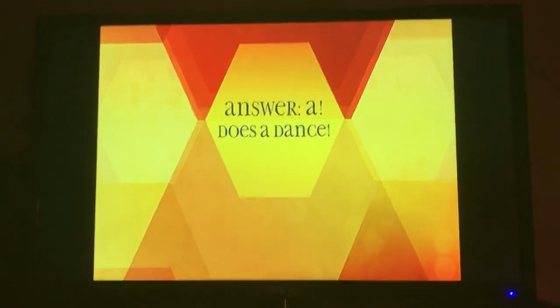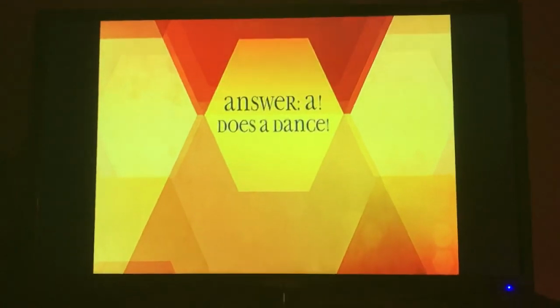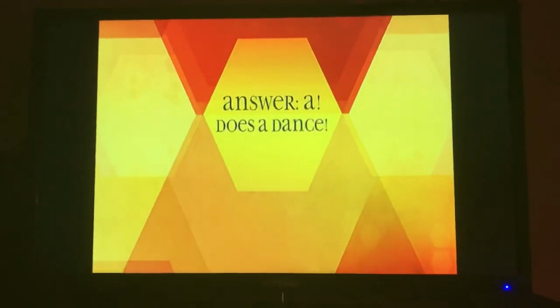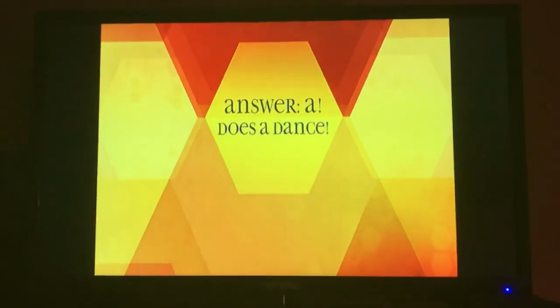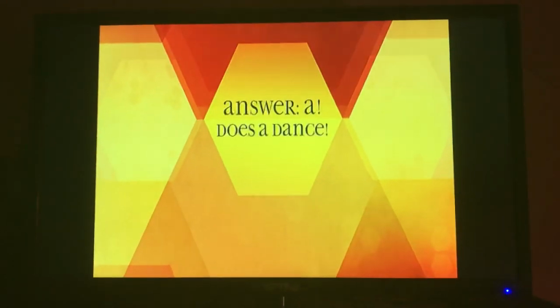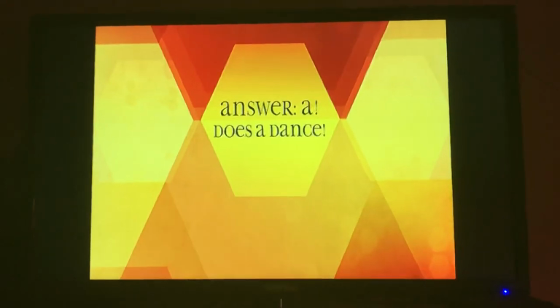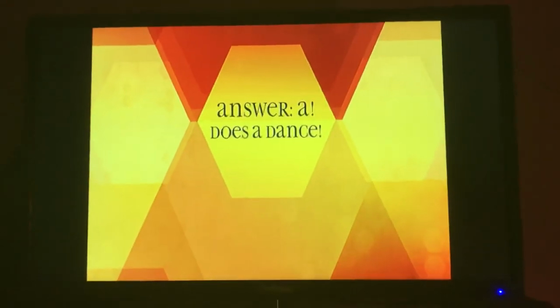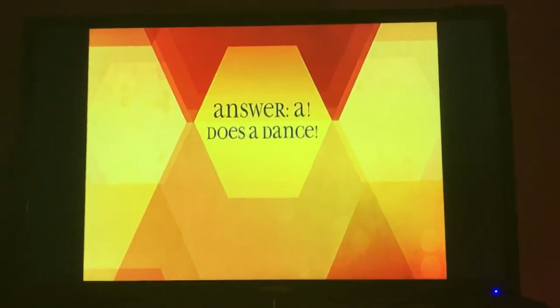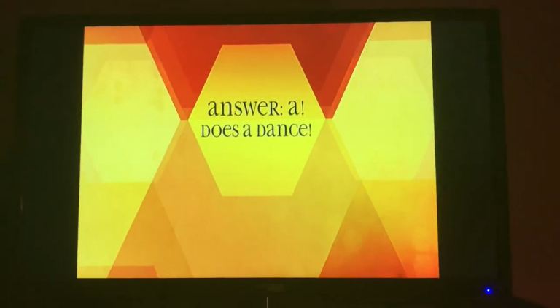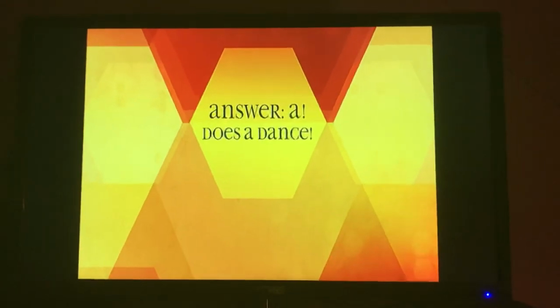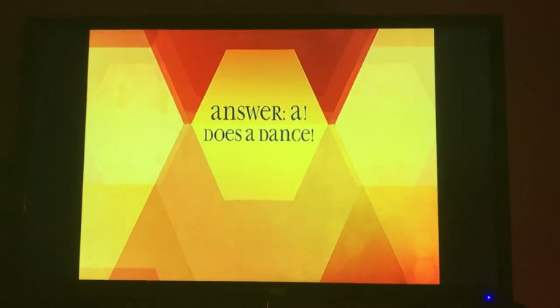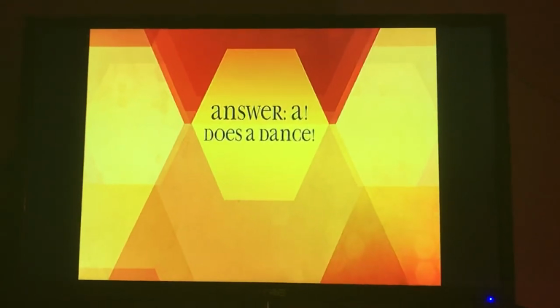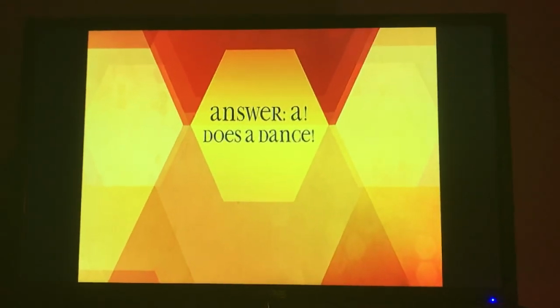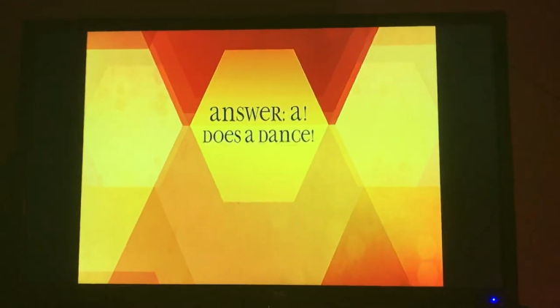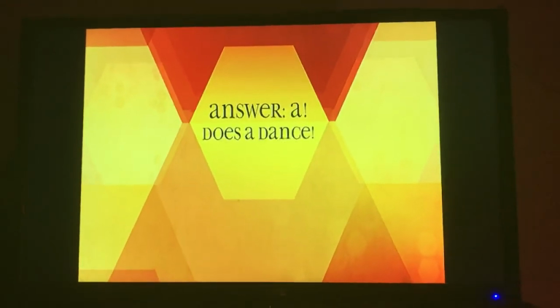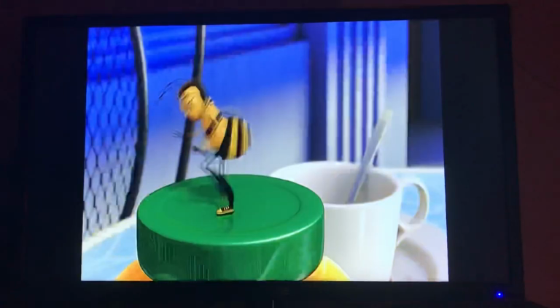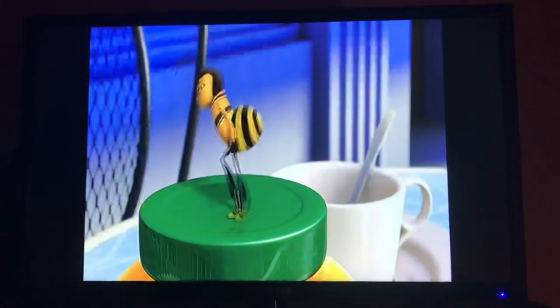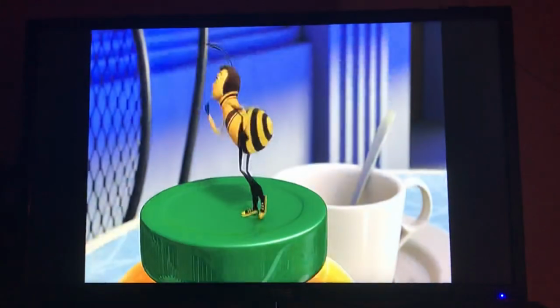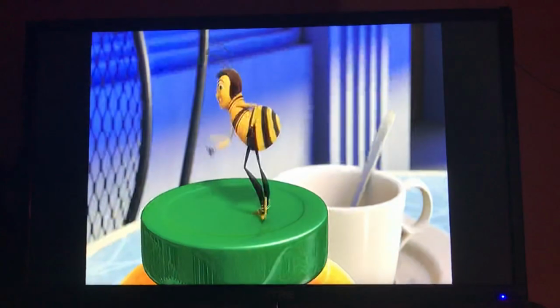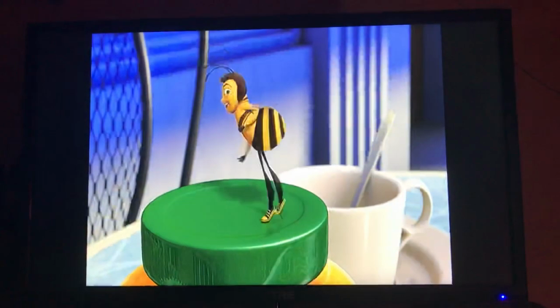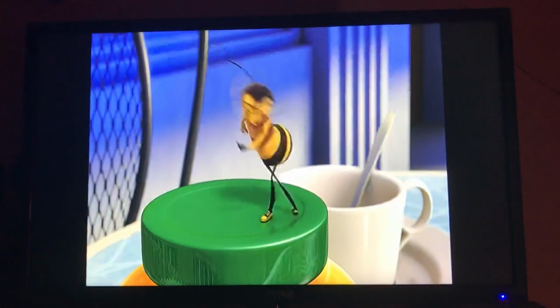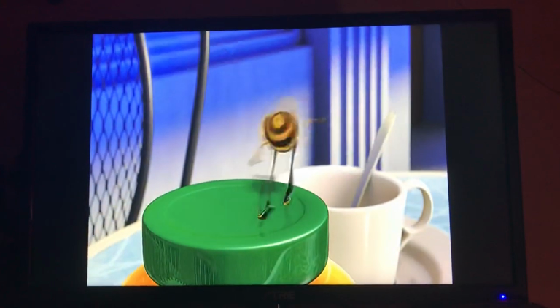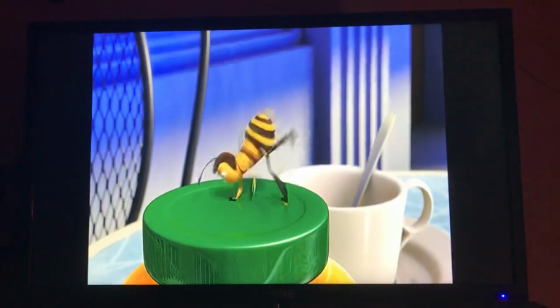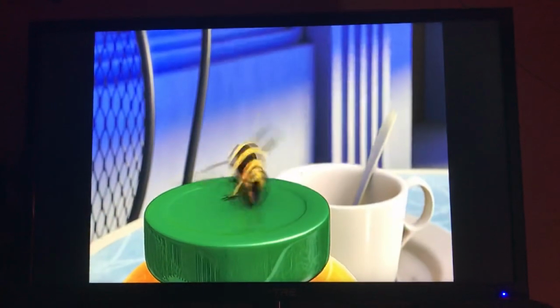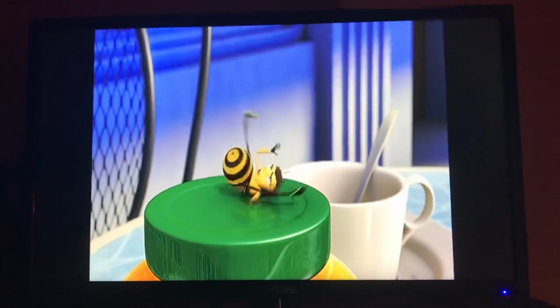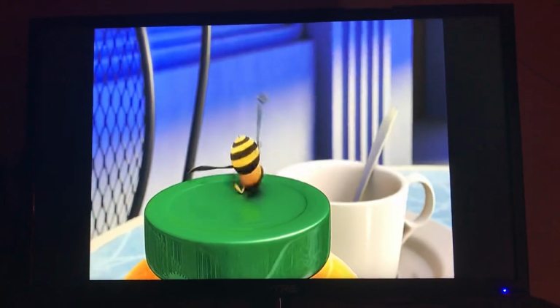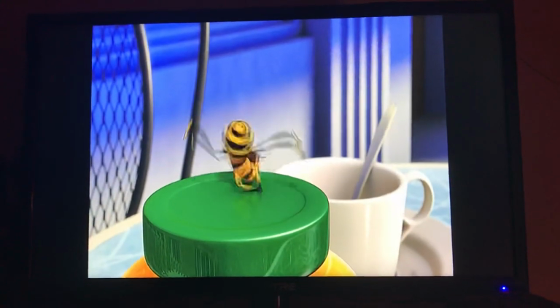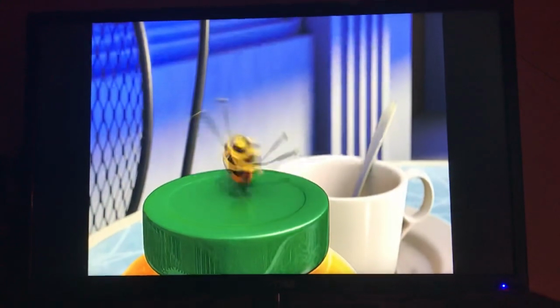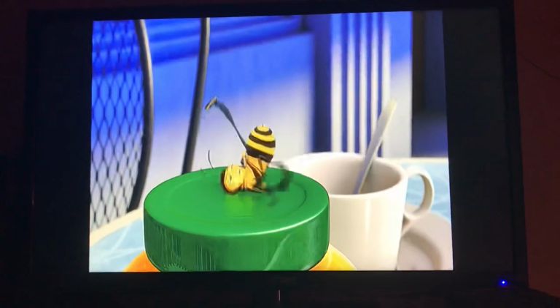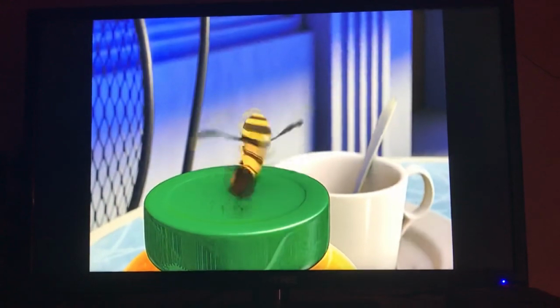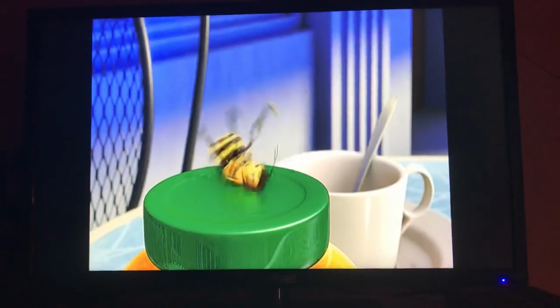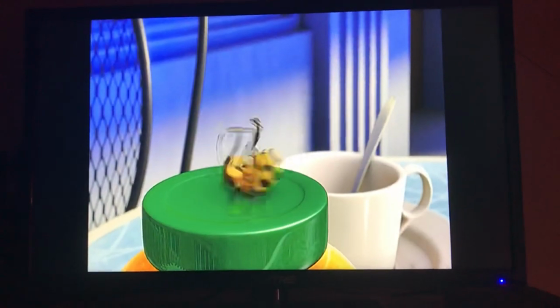A, does a dance. Running in a figure eight while jiggling their backside tells the other bees where the food is.